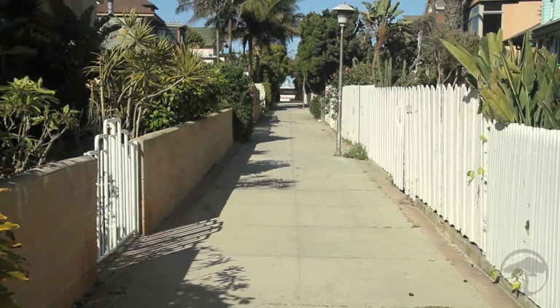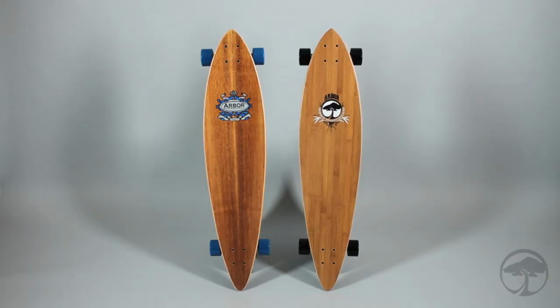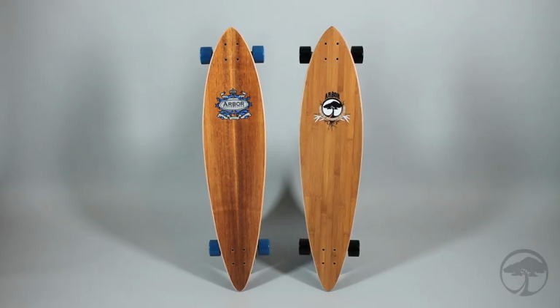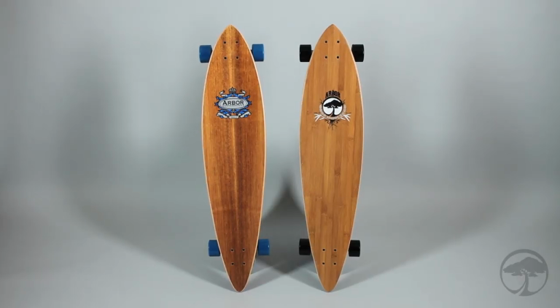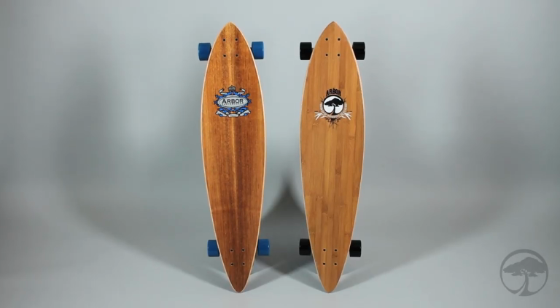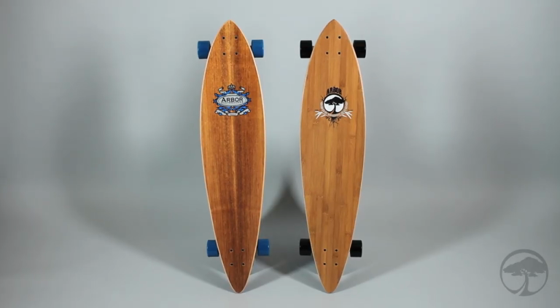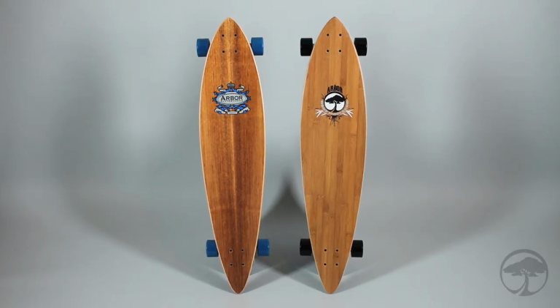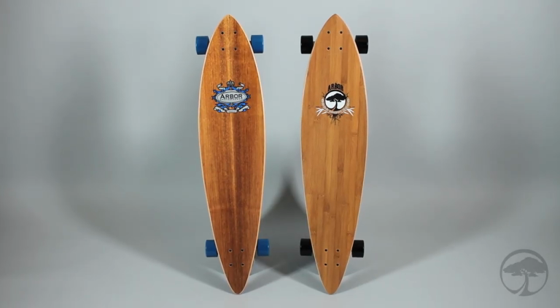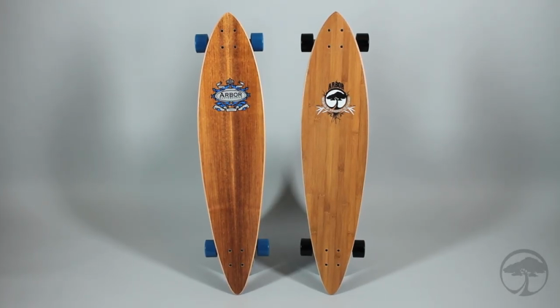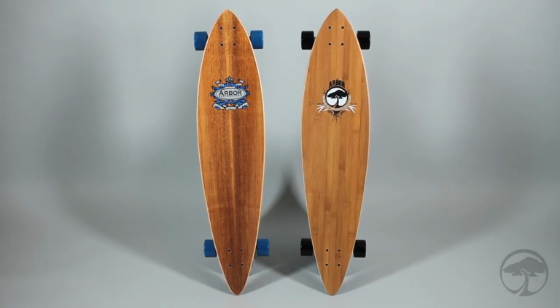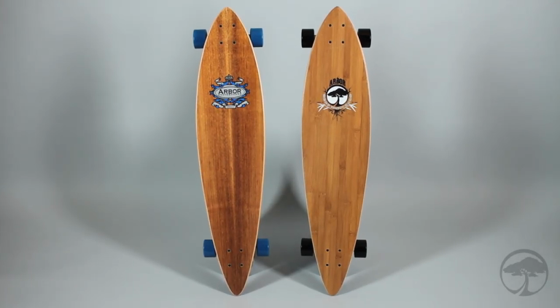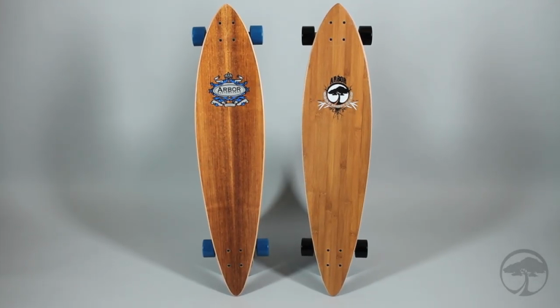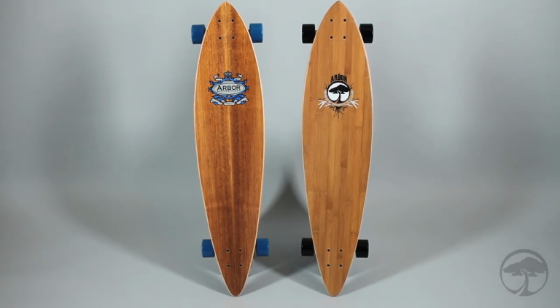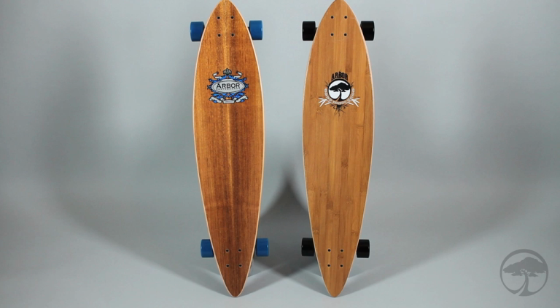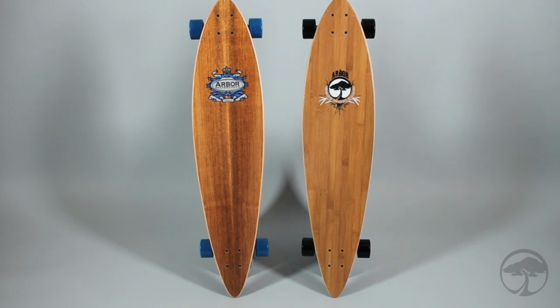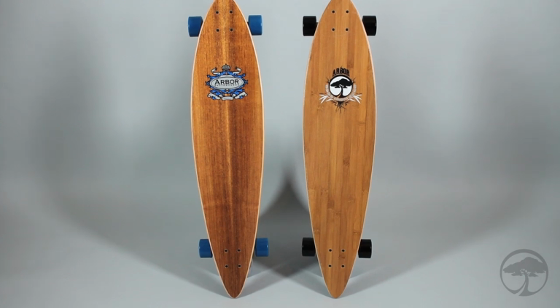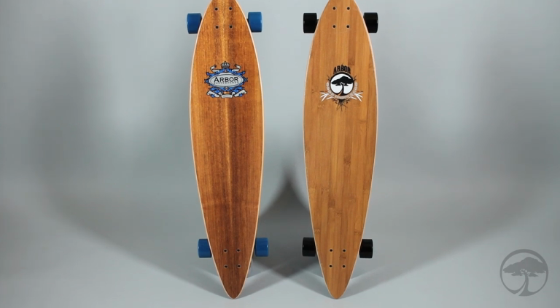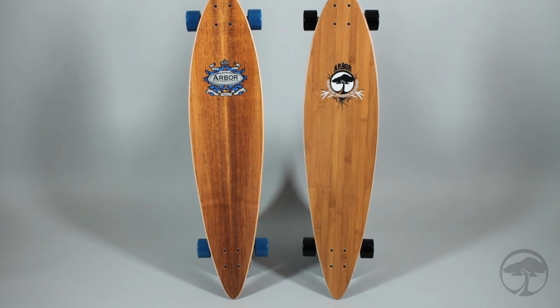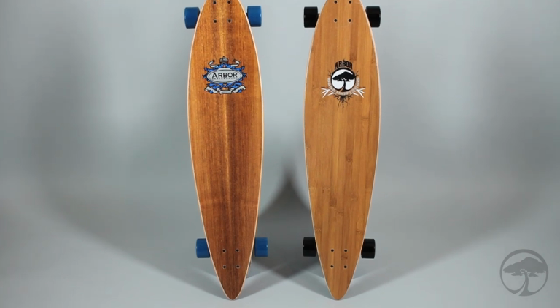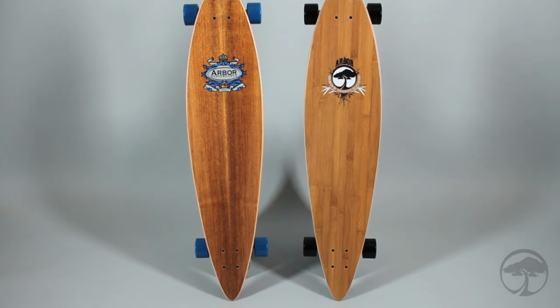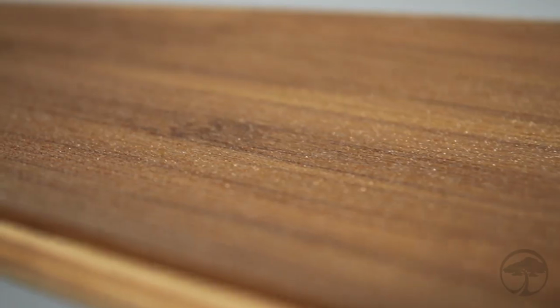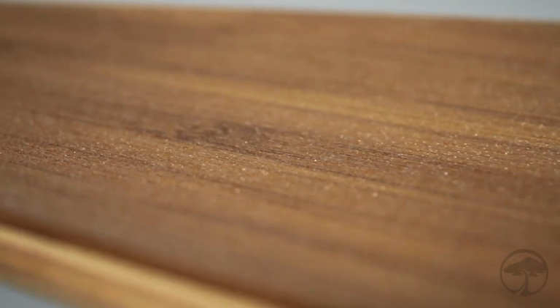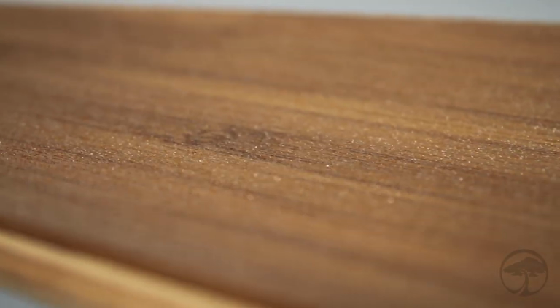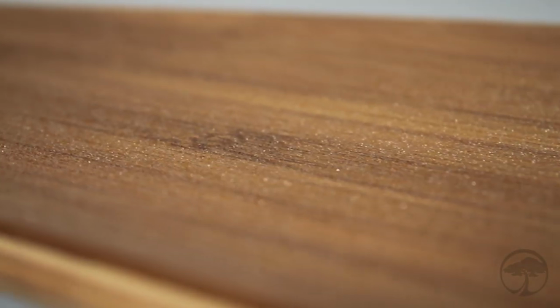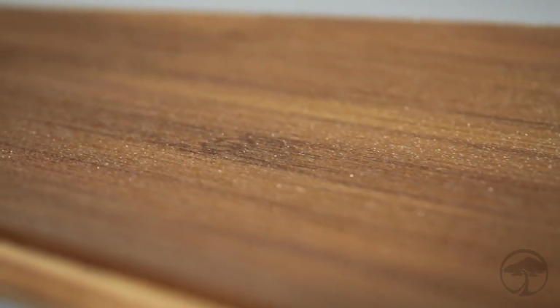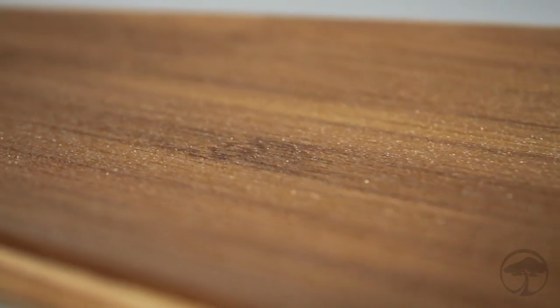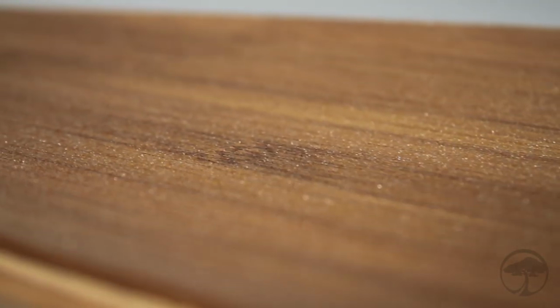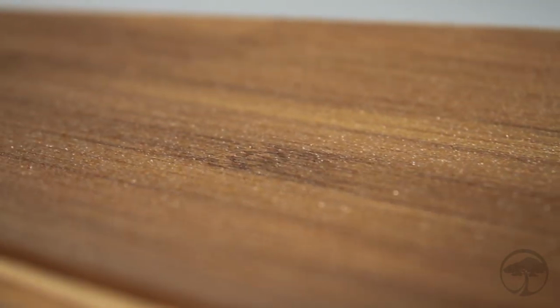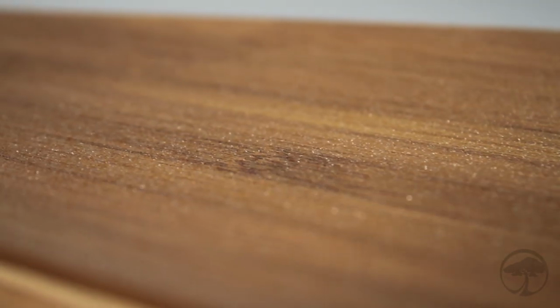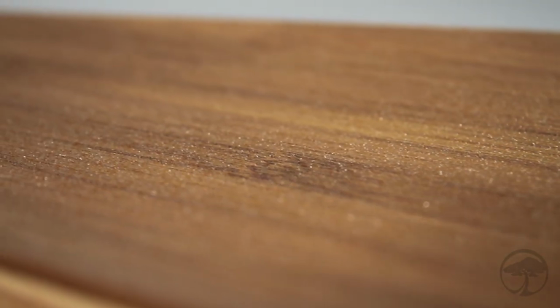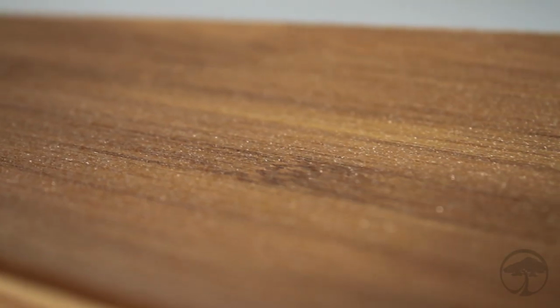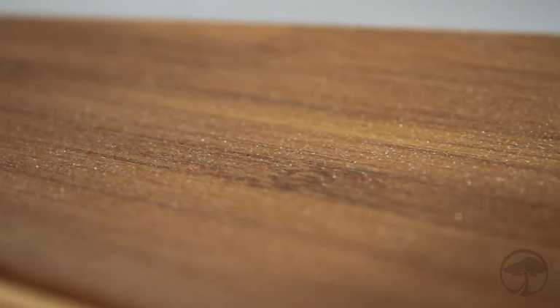We offer the Fish in a Koa wood topsheet or a bamboo topsheet, both coated with our recycled glass lucid grip.